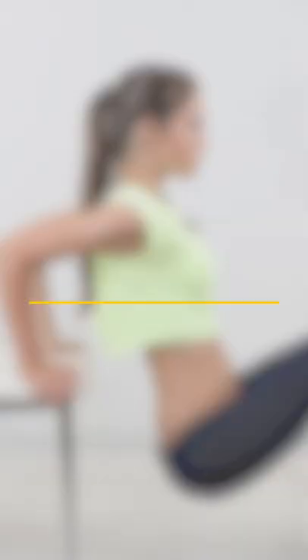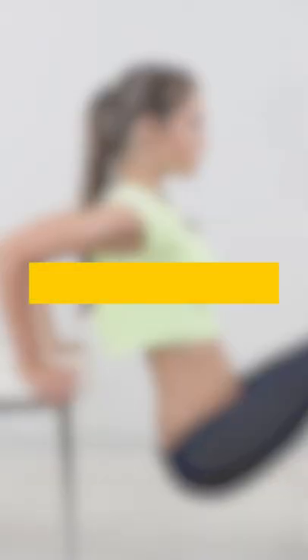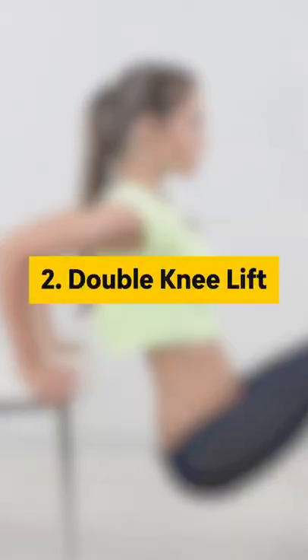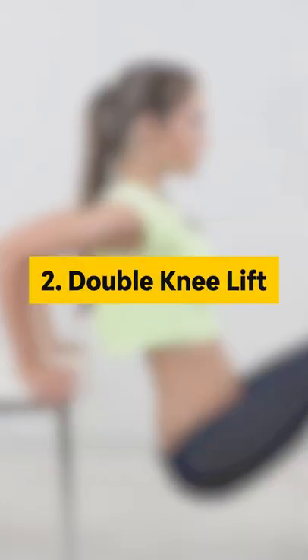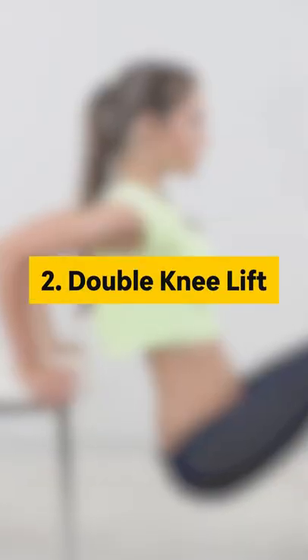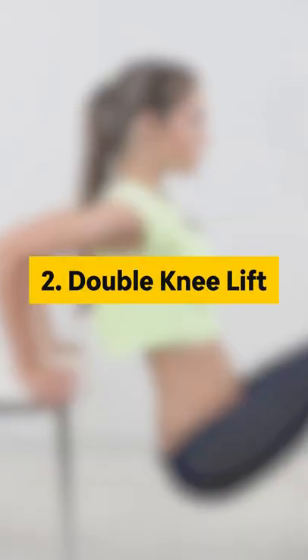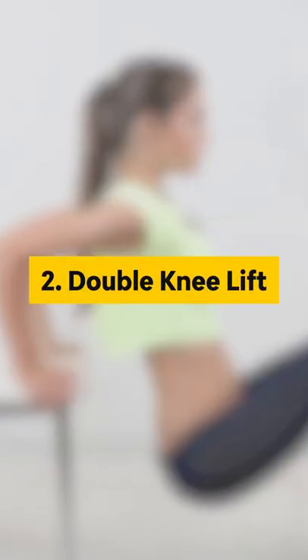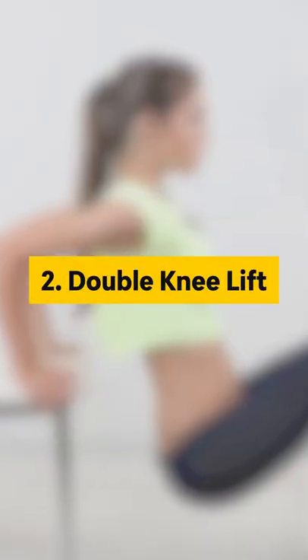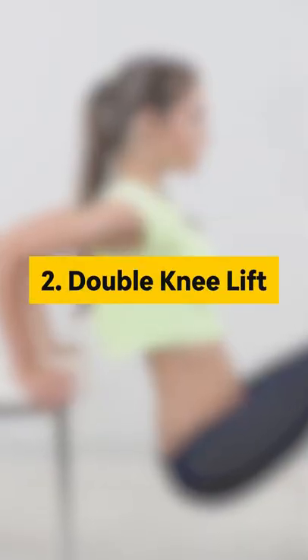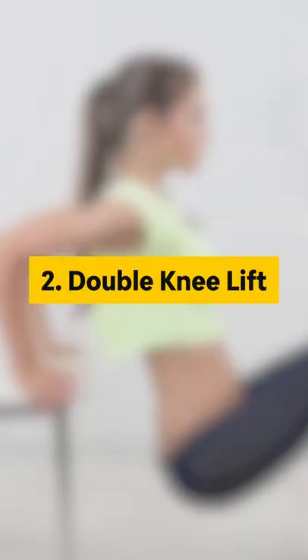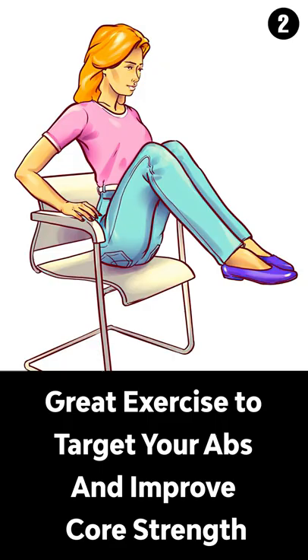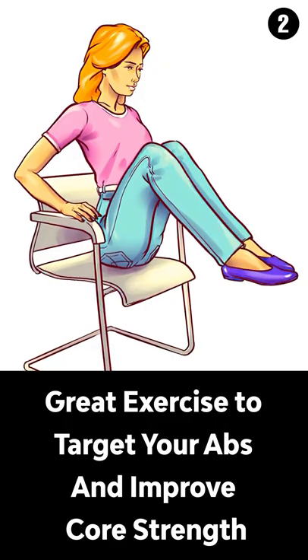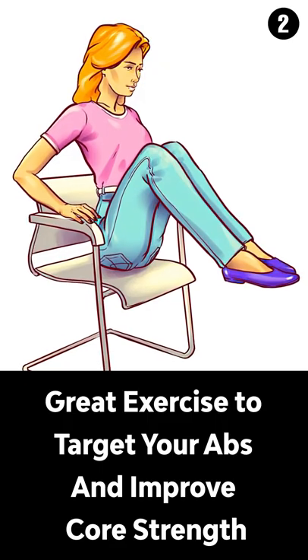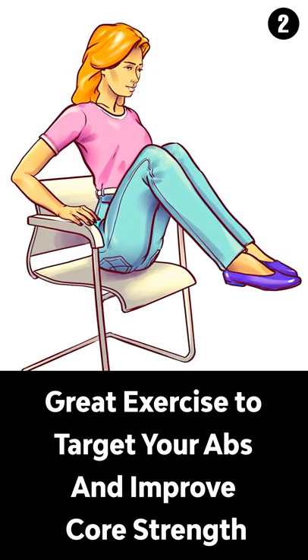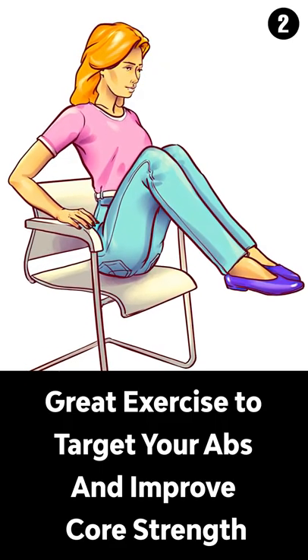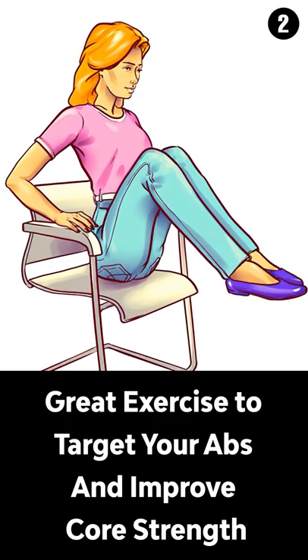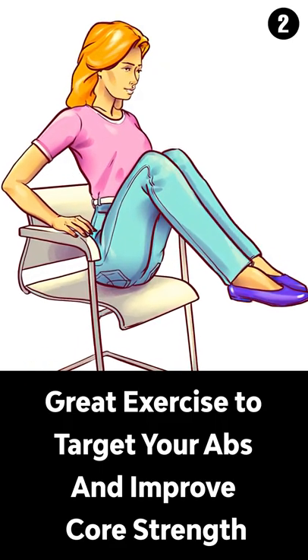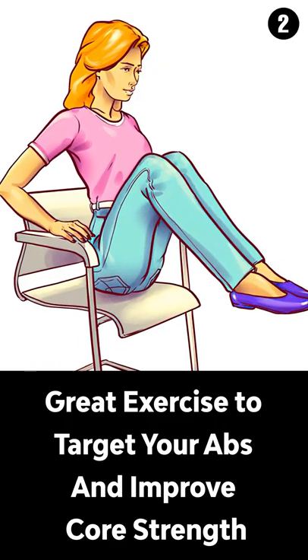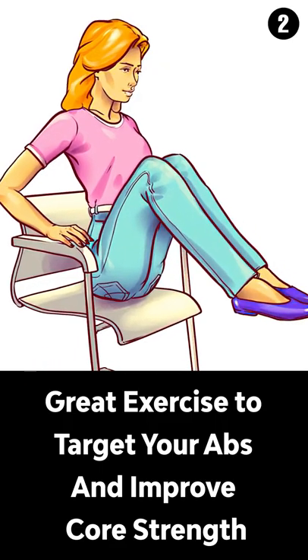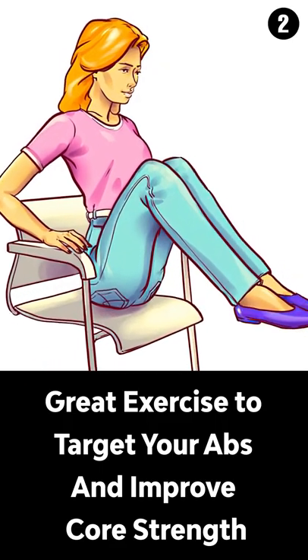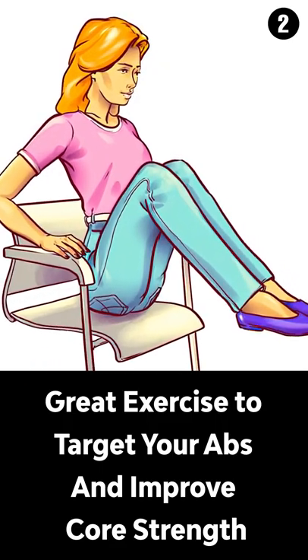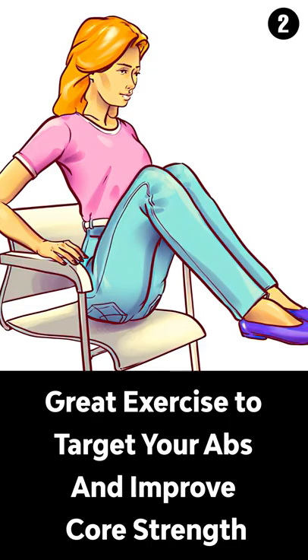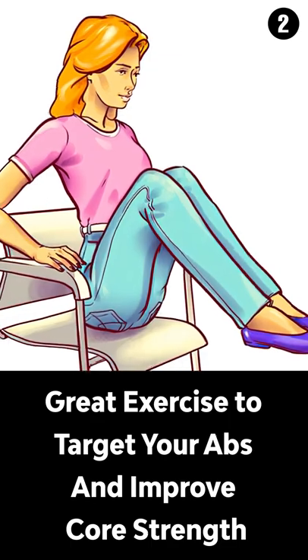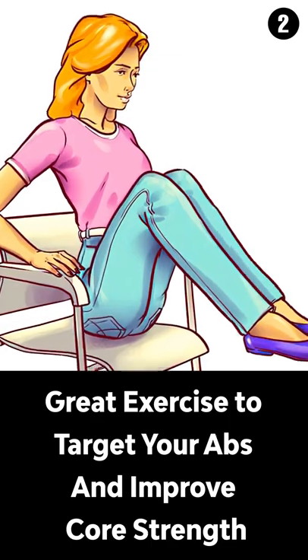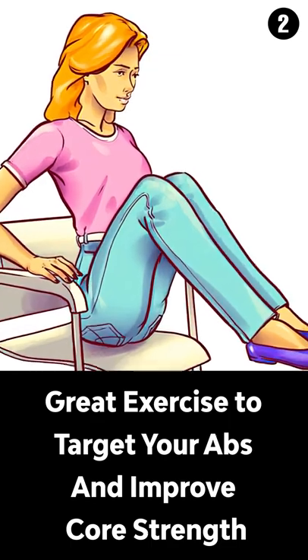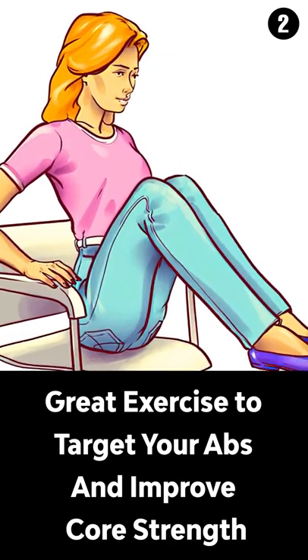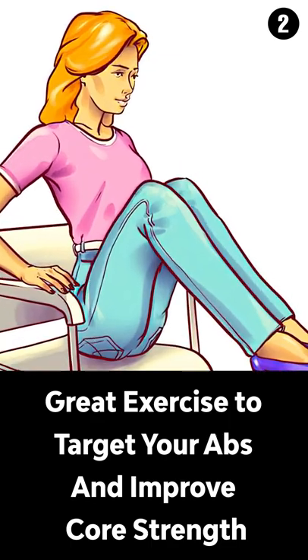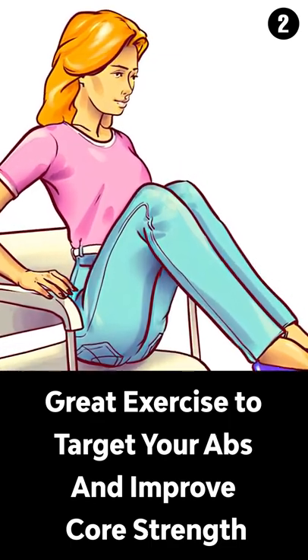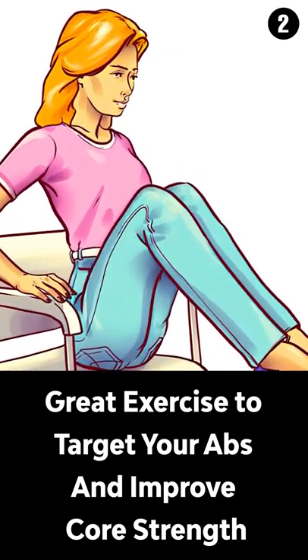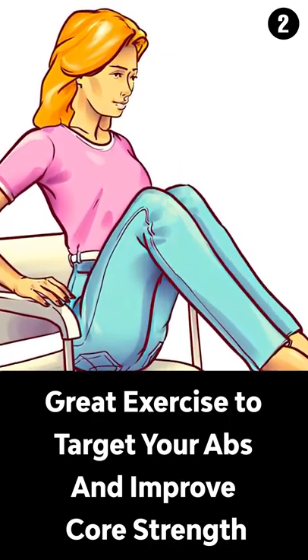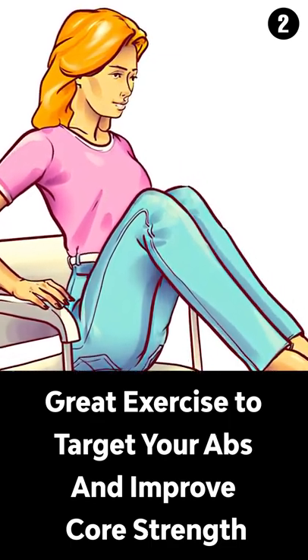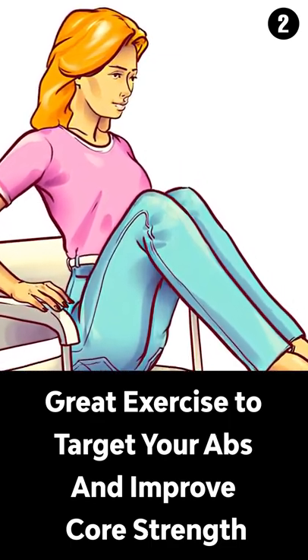Number 2, Double Knee Lift. The double knee lift is a great exercise to target your abs and improve core strength.